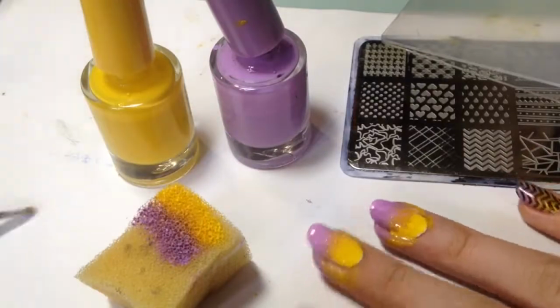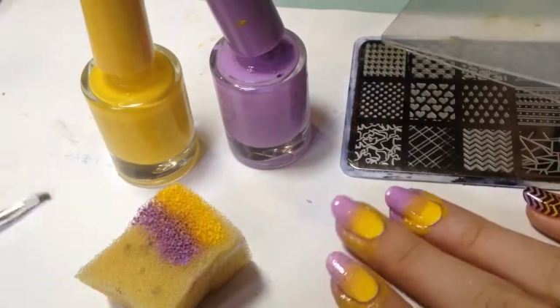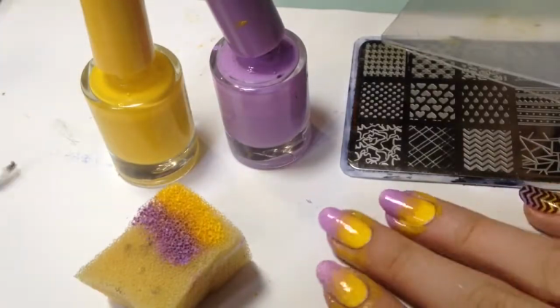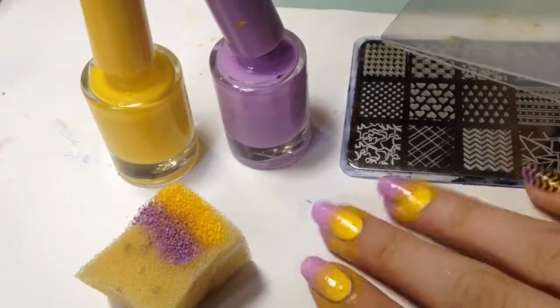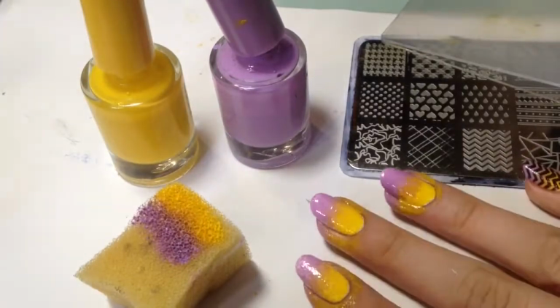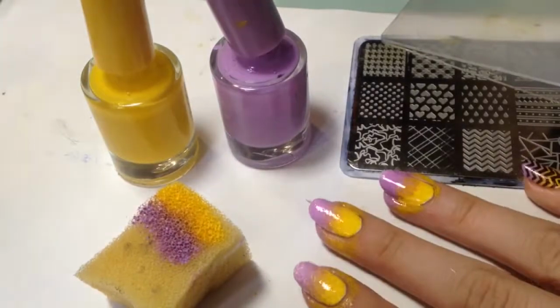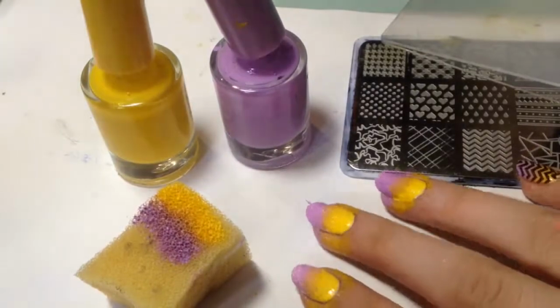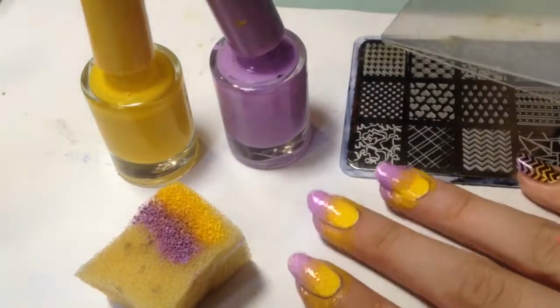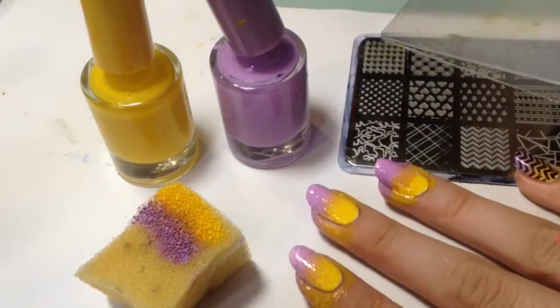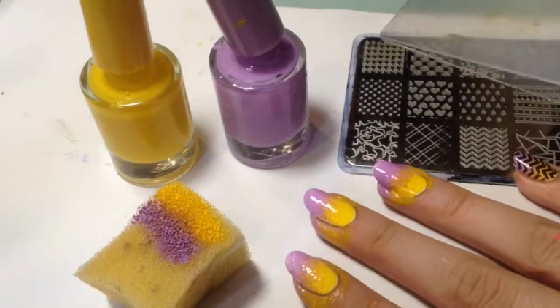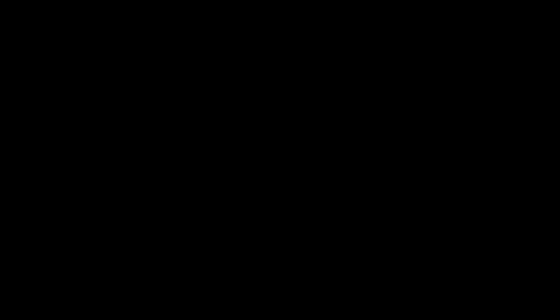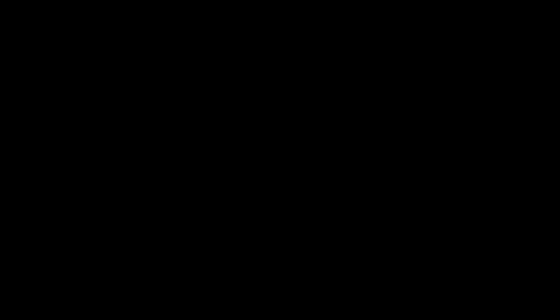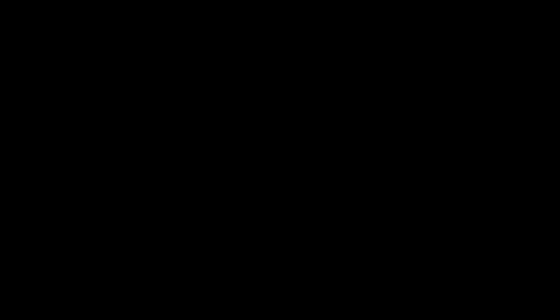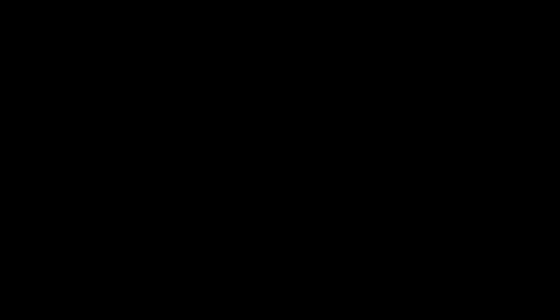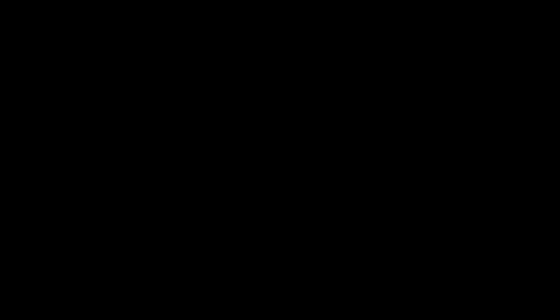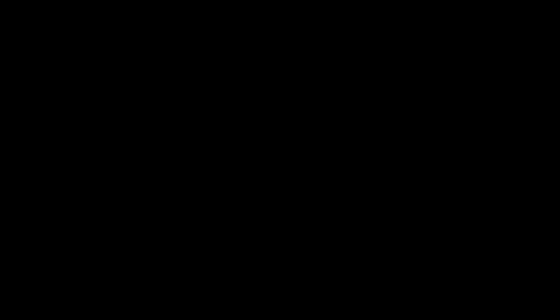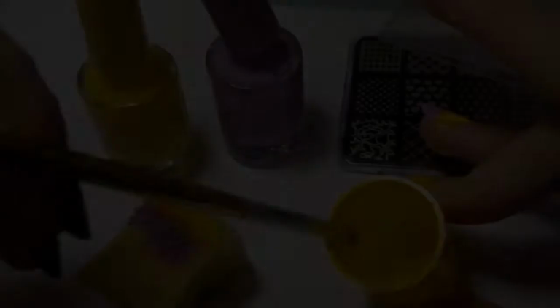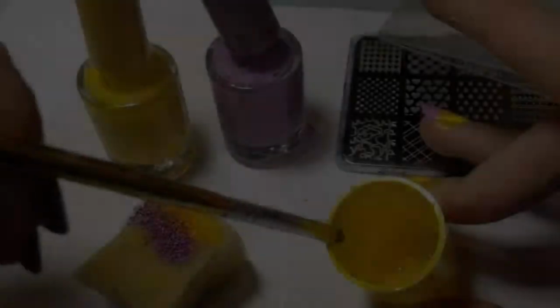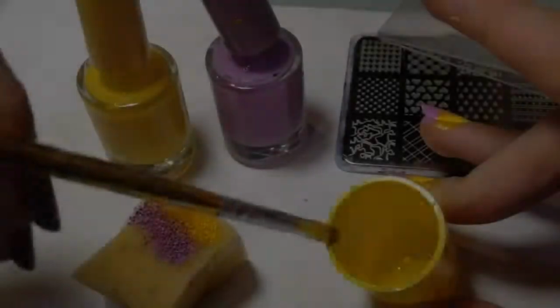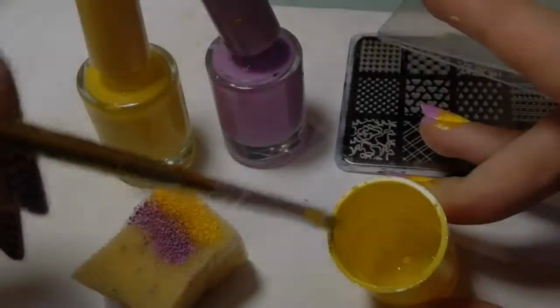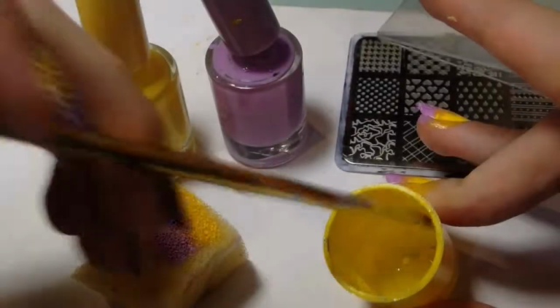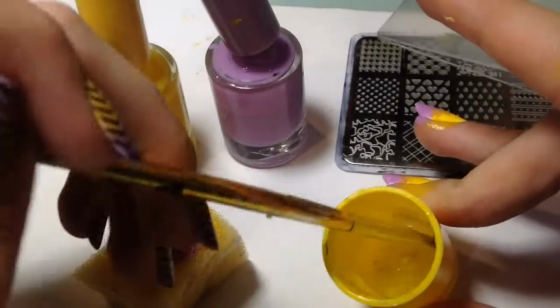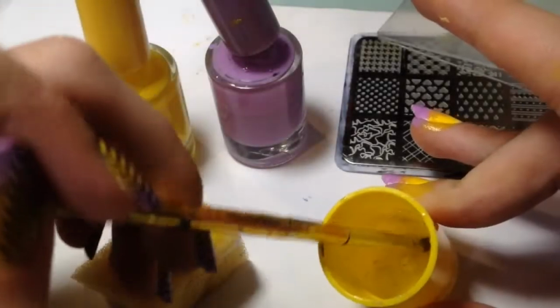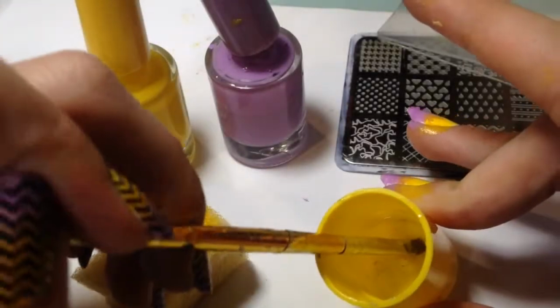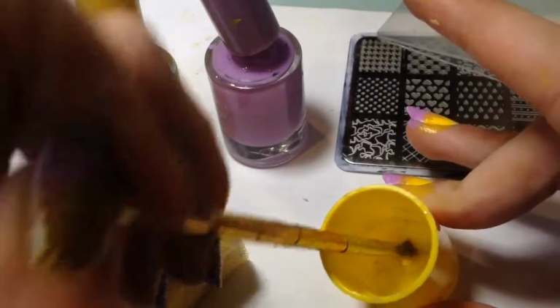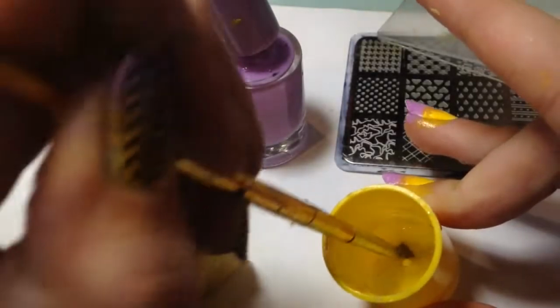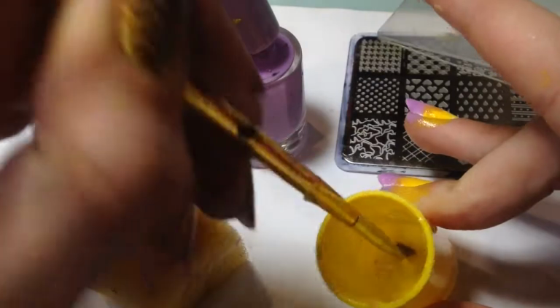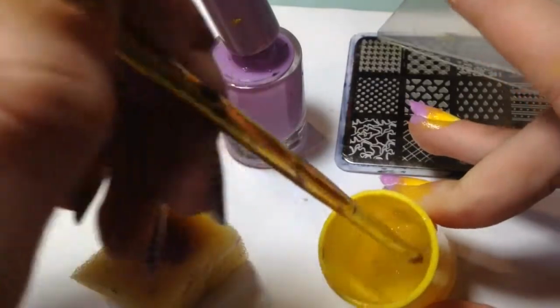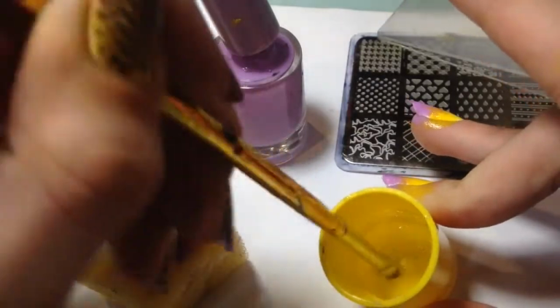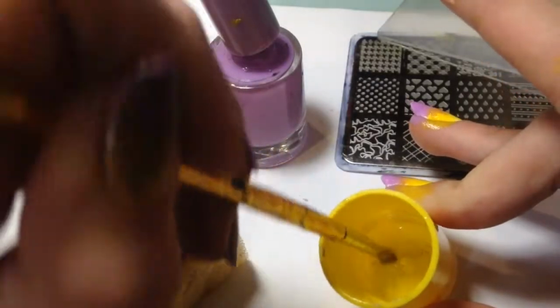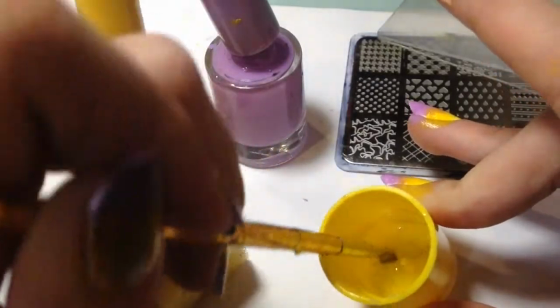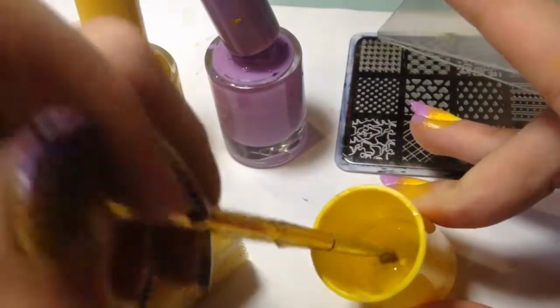Now I'm using a brush dipped in nail polish remover to clean around my nails.